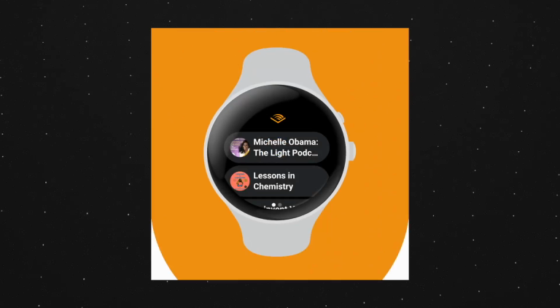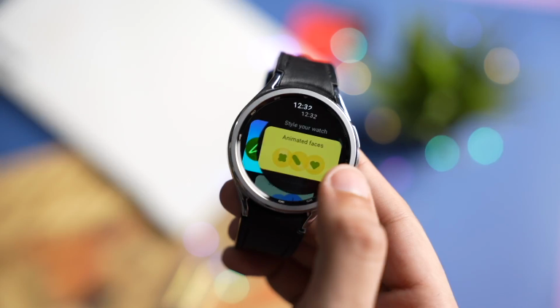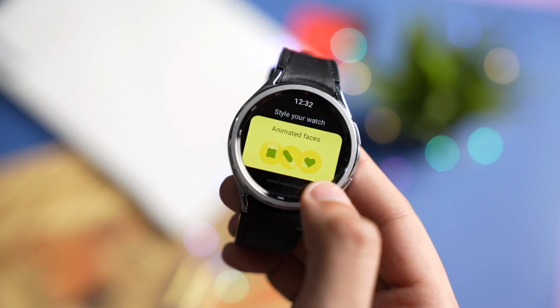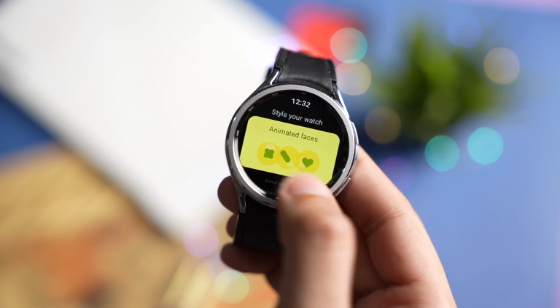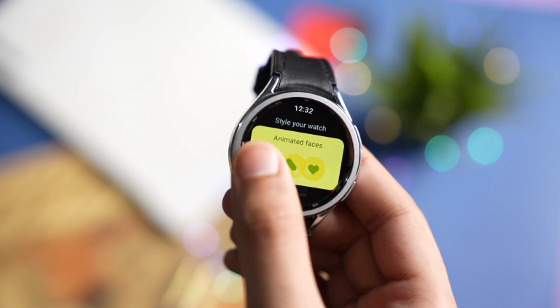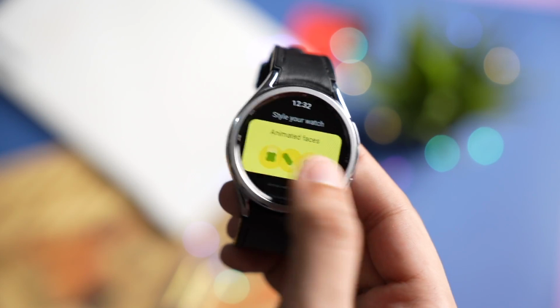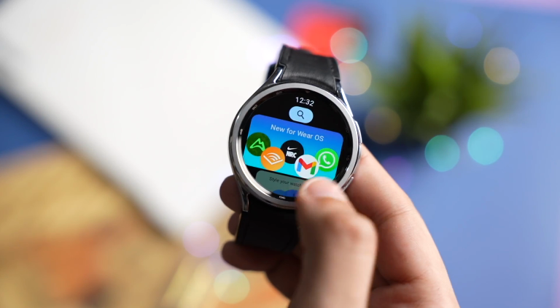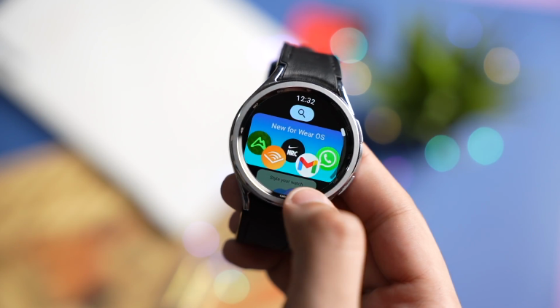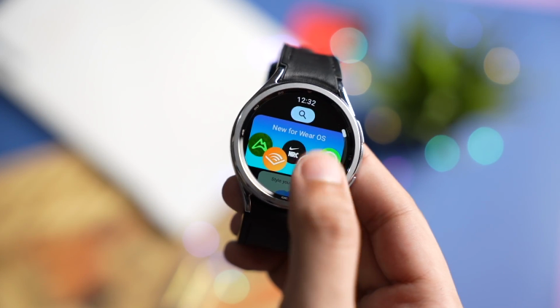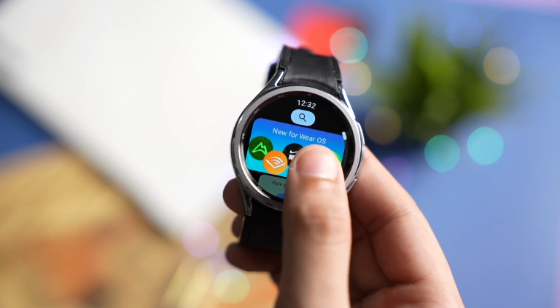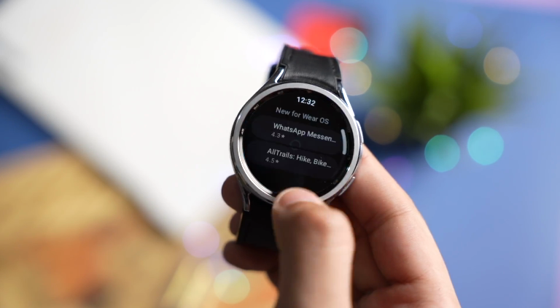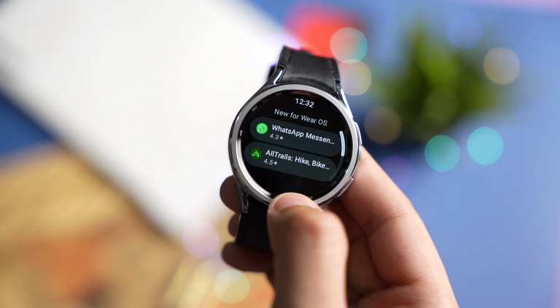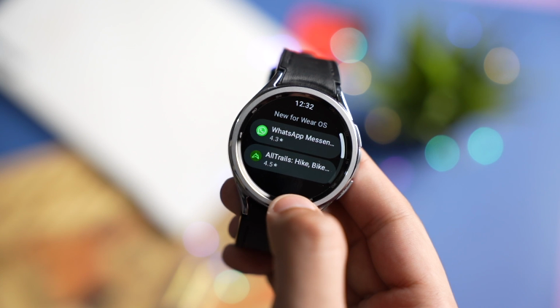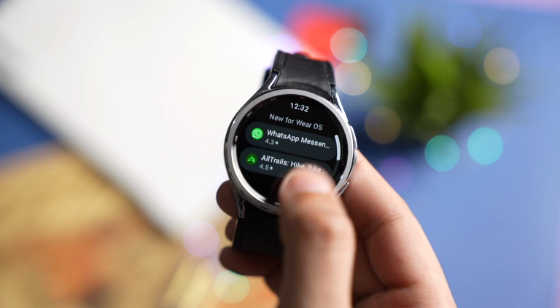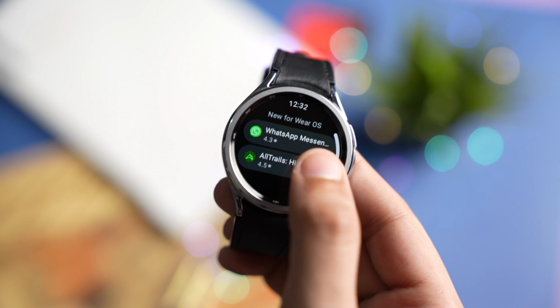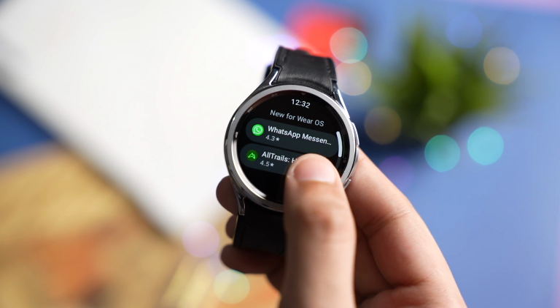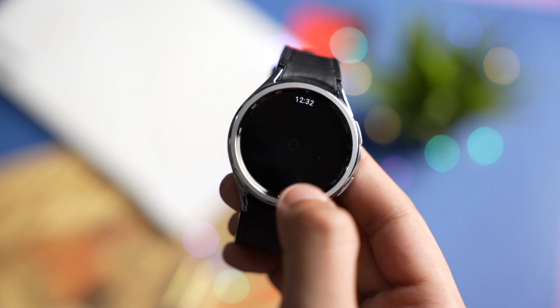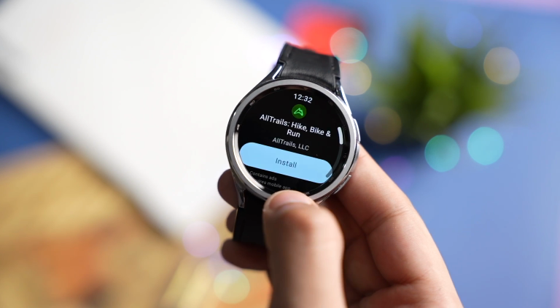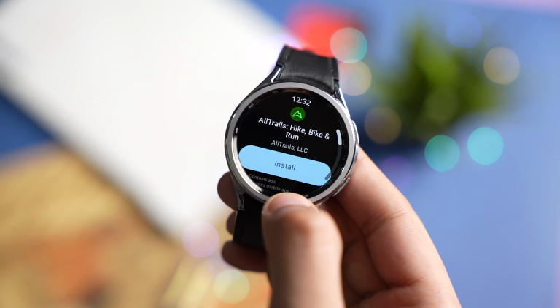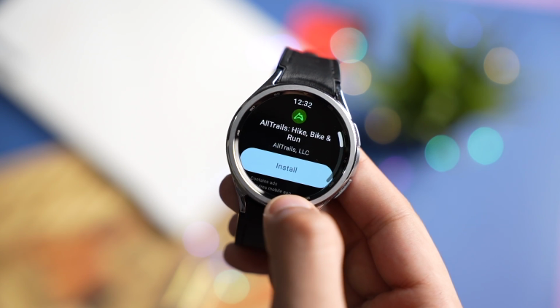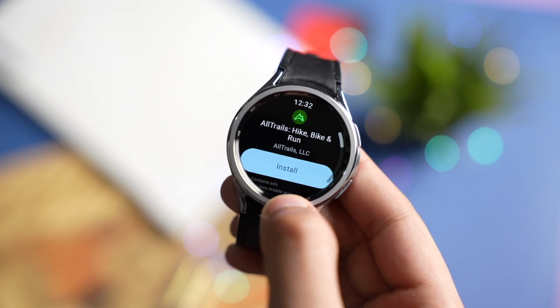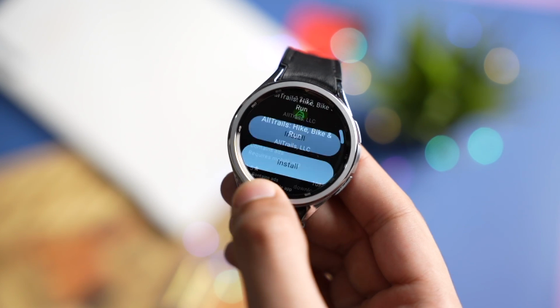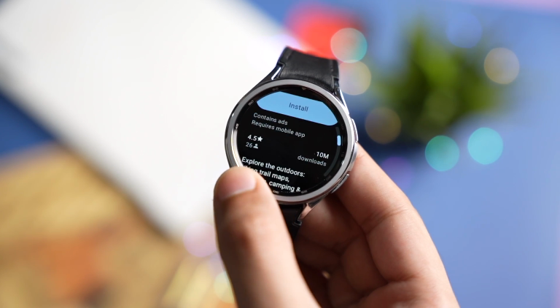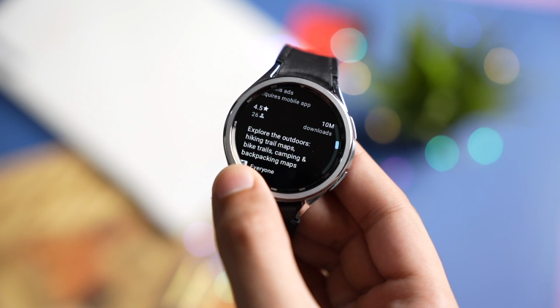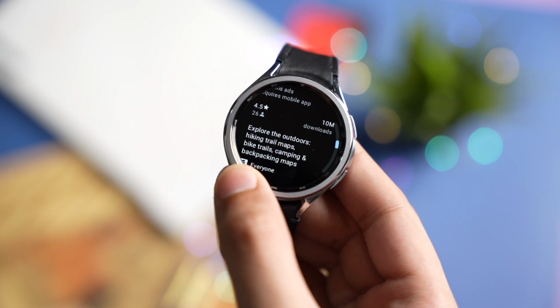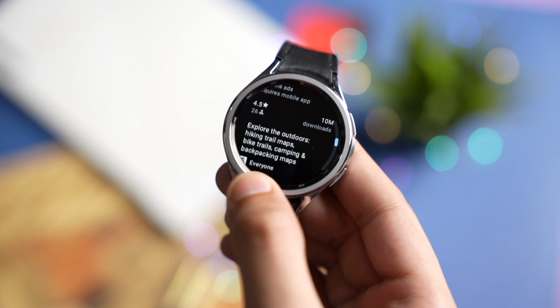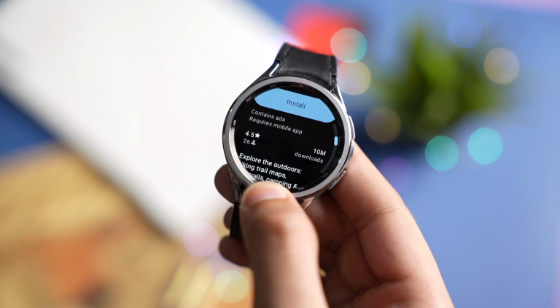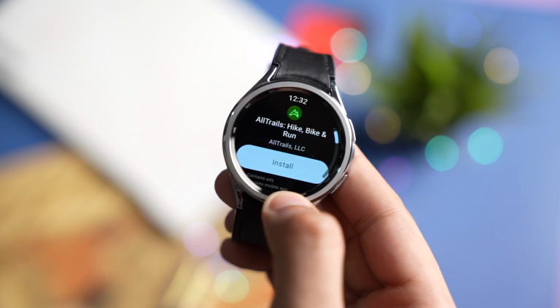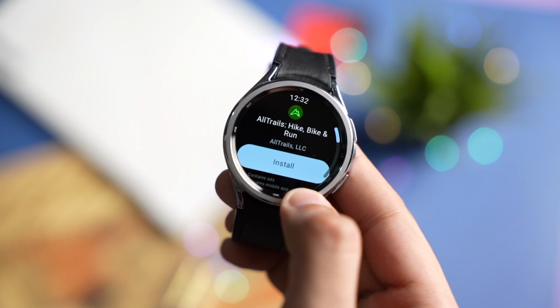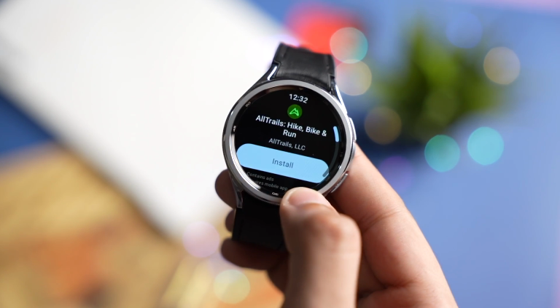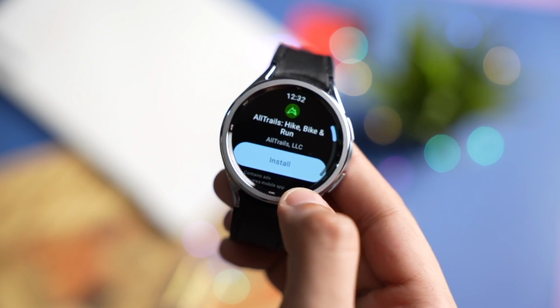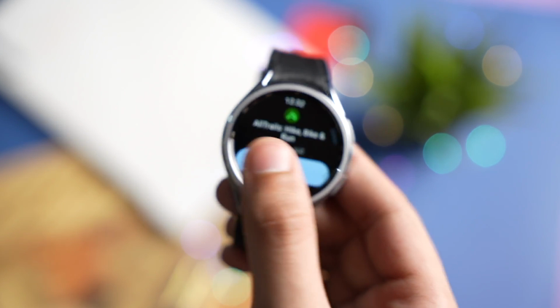The last new app that was recently announced is Altrail. Although I don't use it a lot, if you are a user of this app you can give it a try.